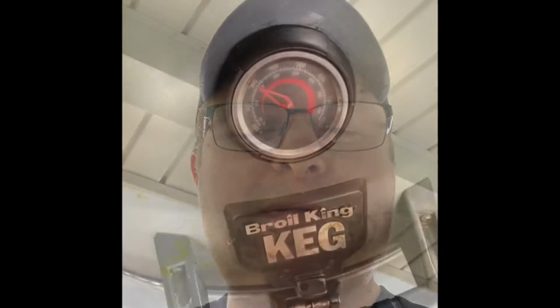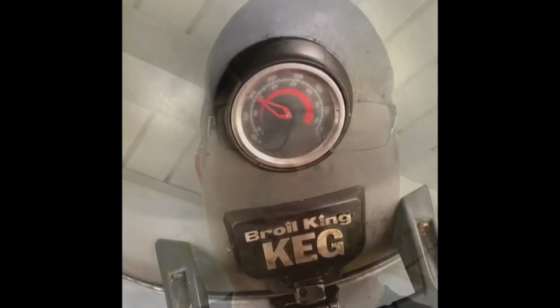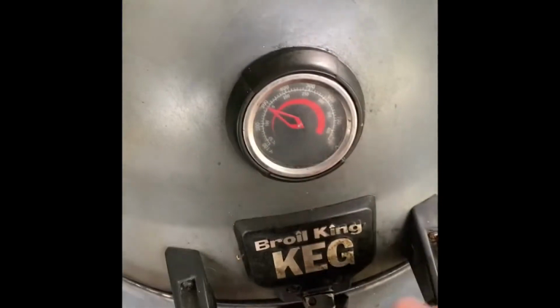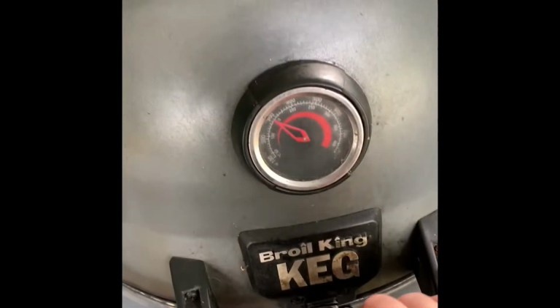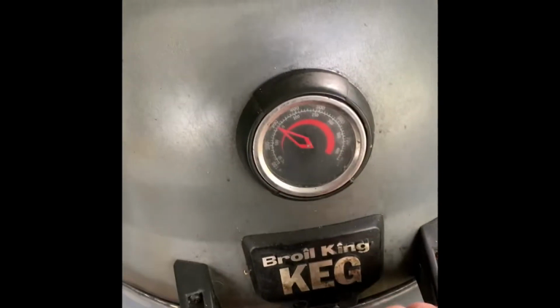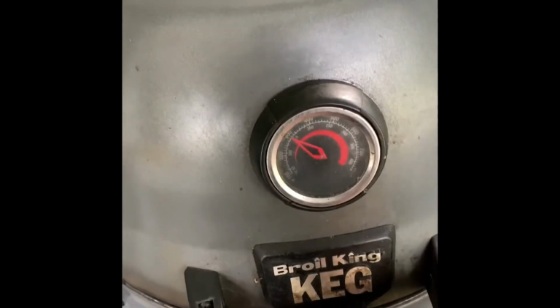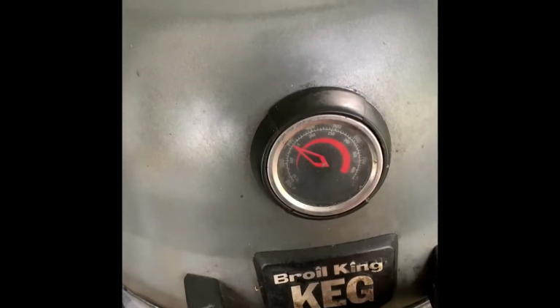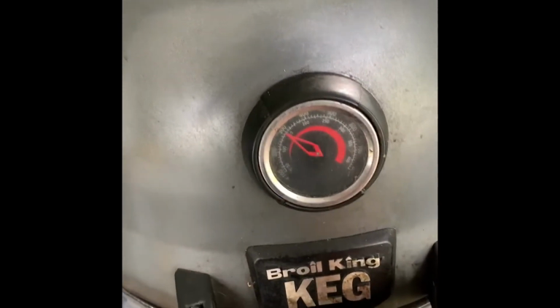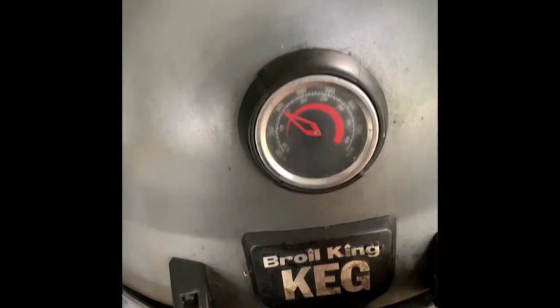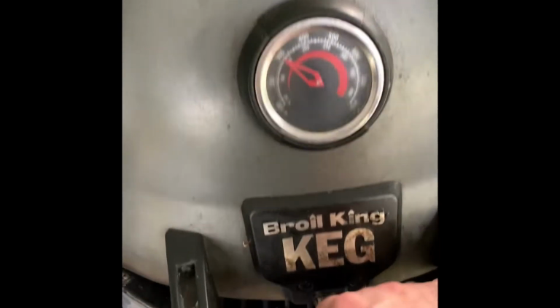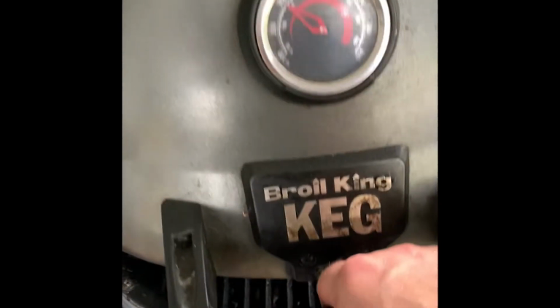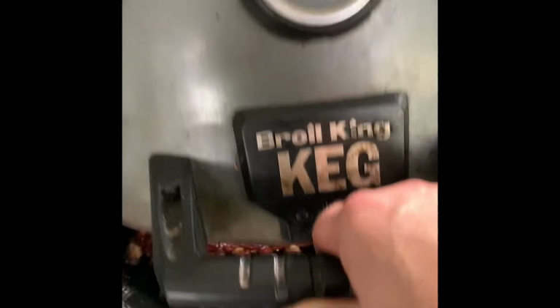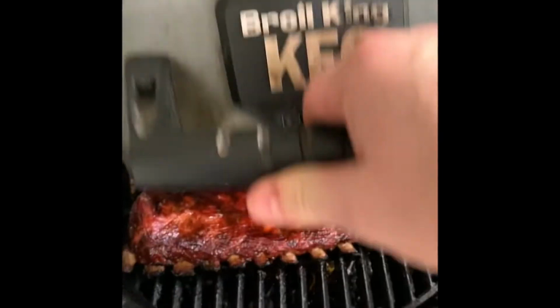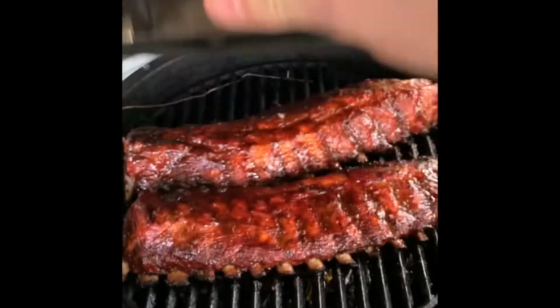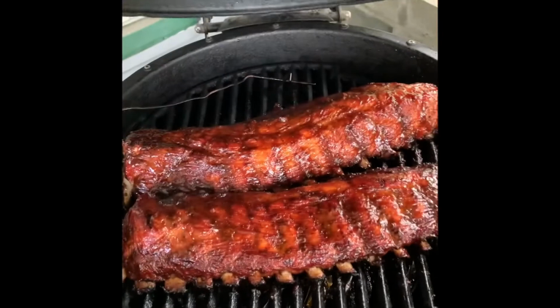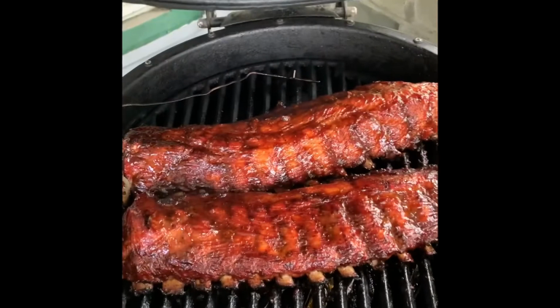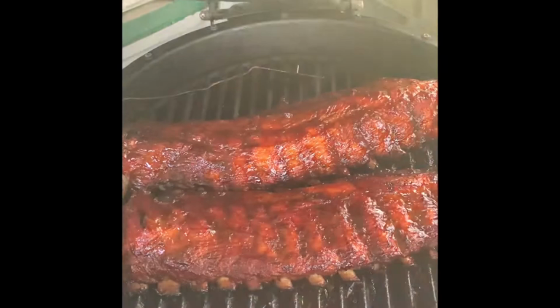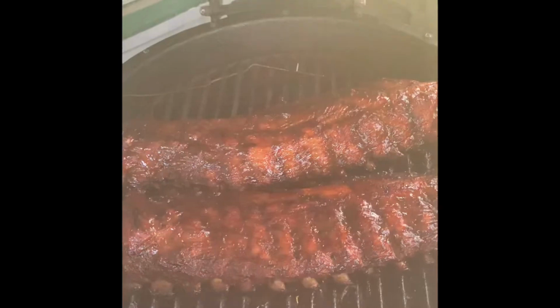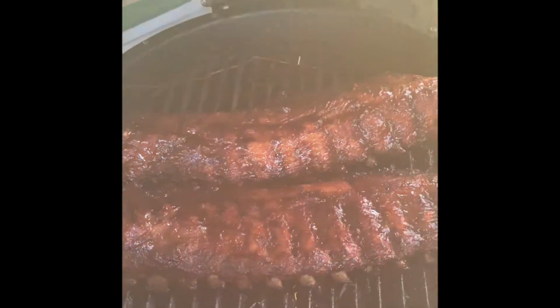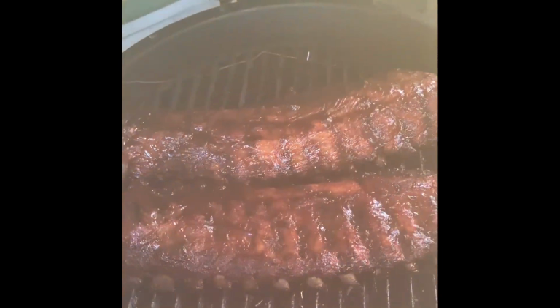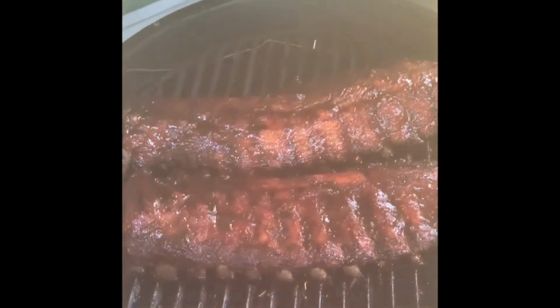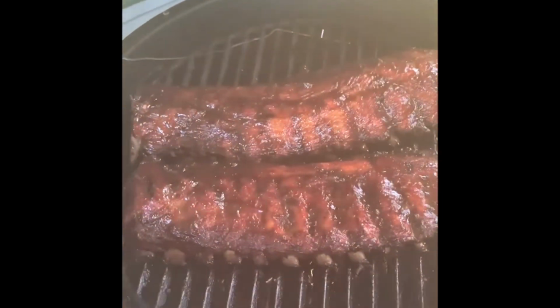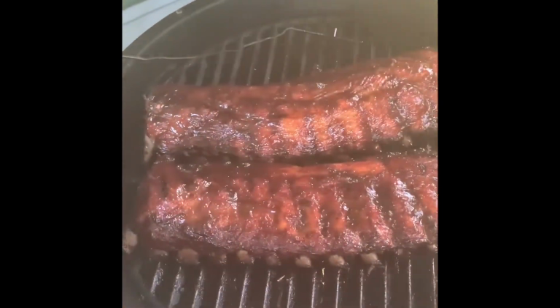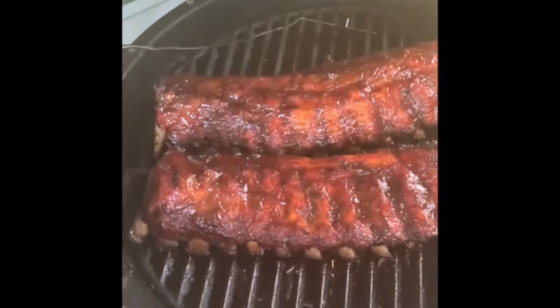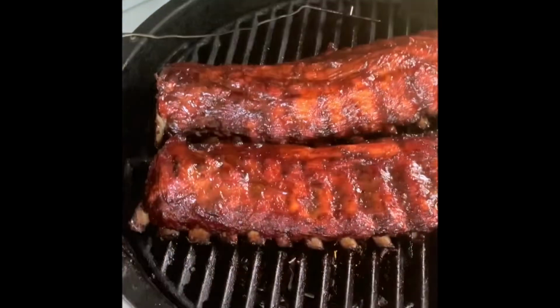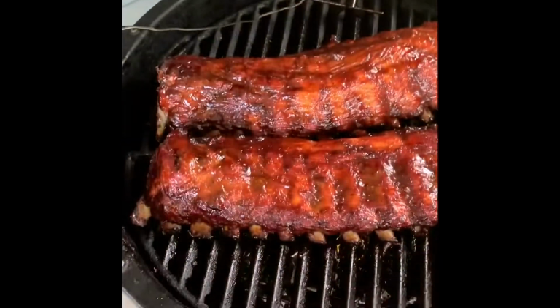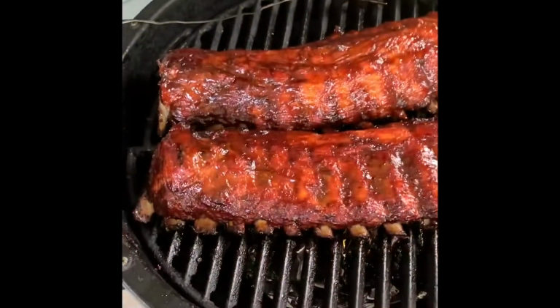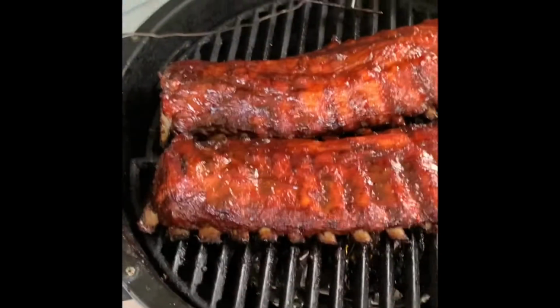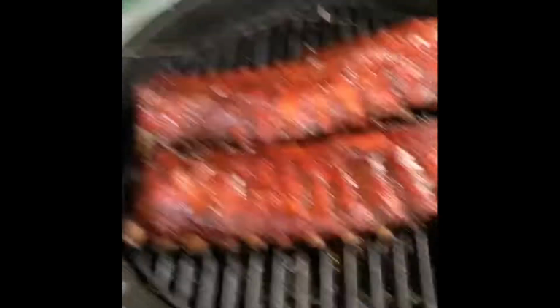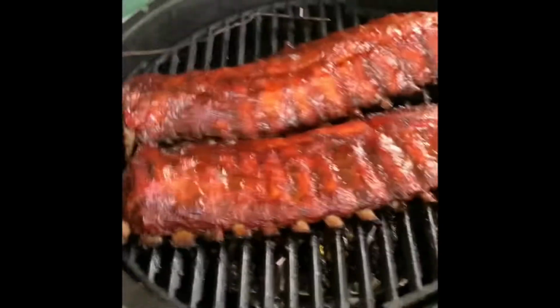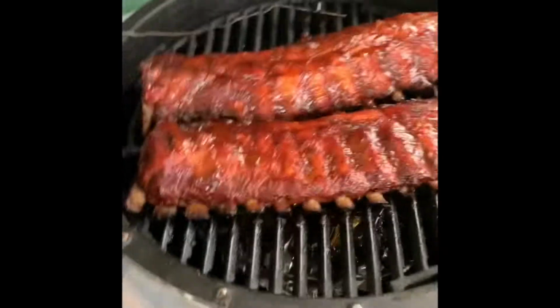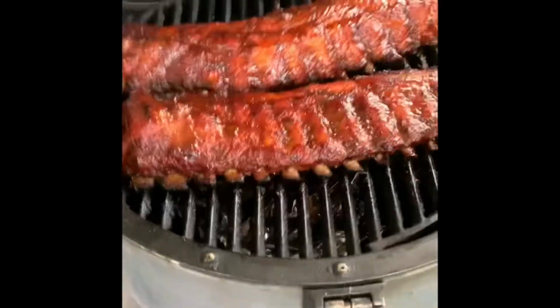Okay, let's see what these guys look like. Woo! Fogging up the camera of mine.